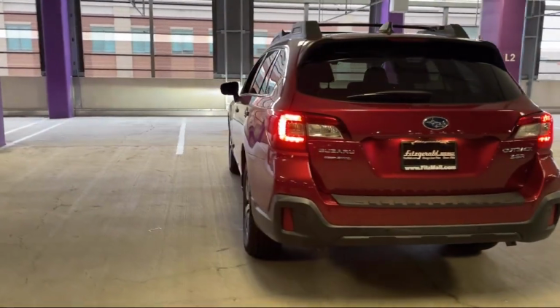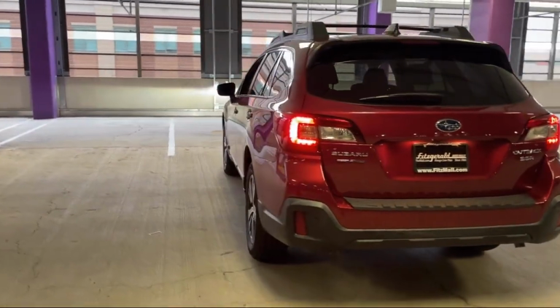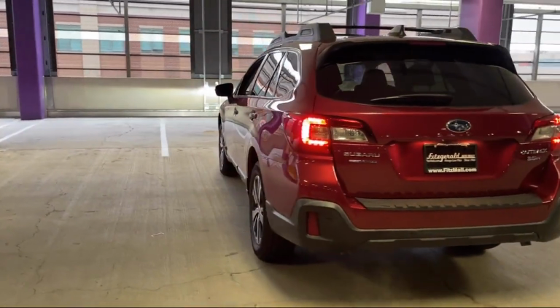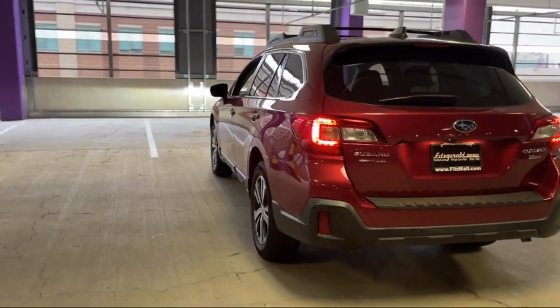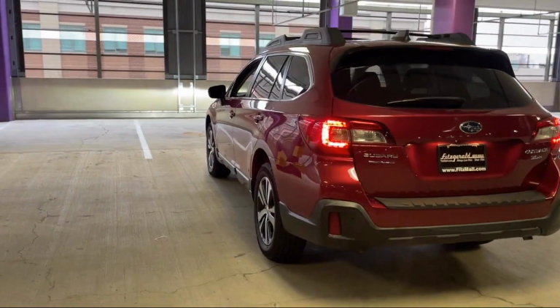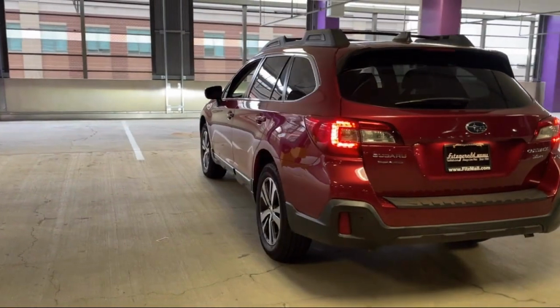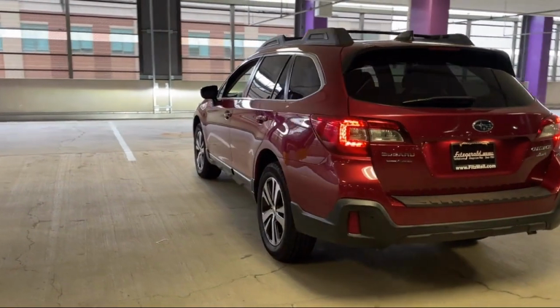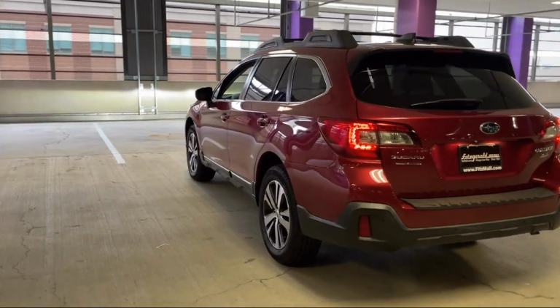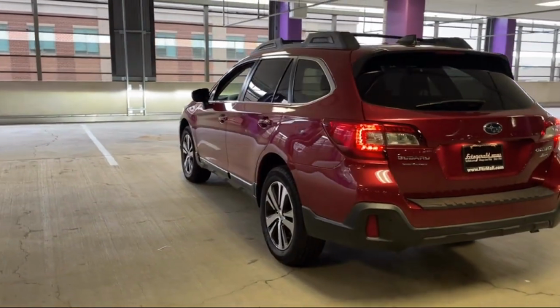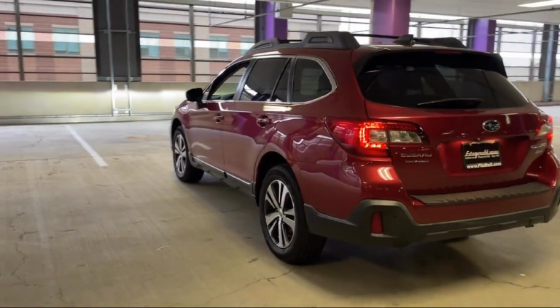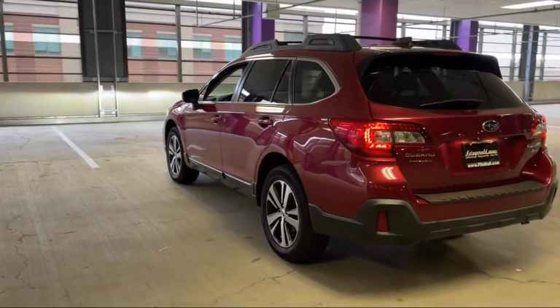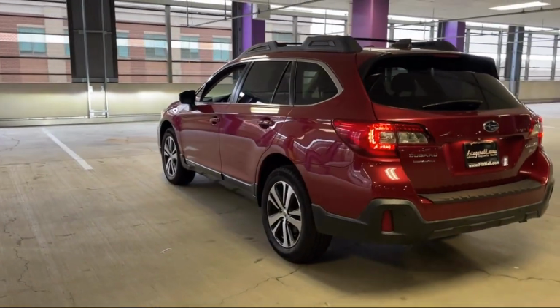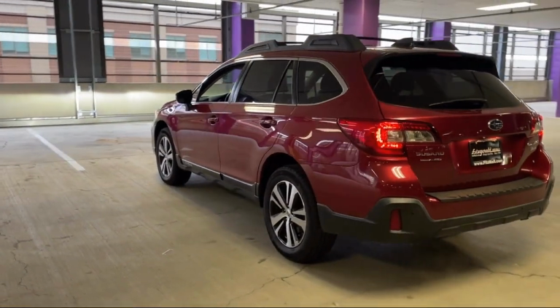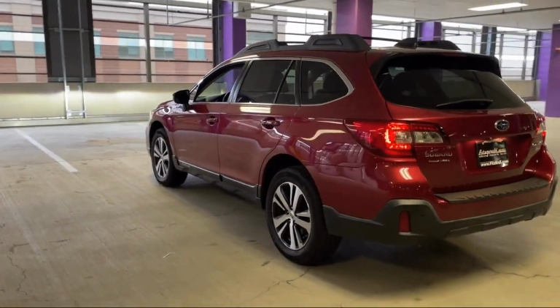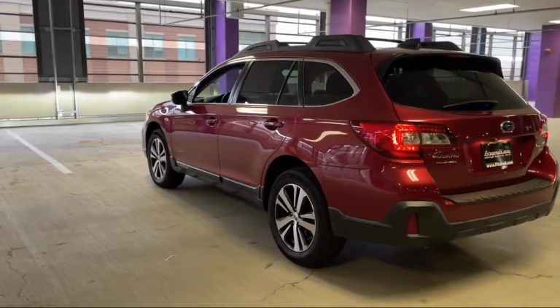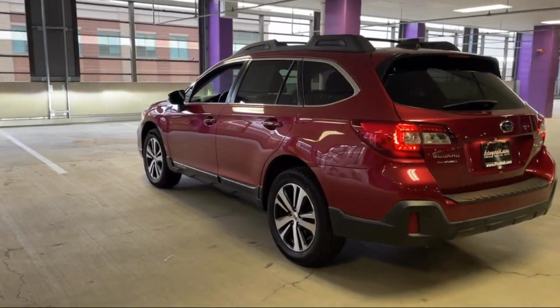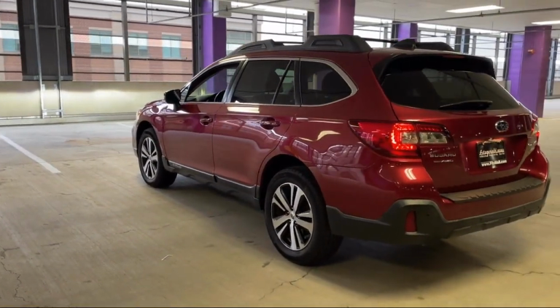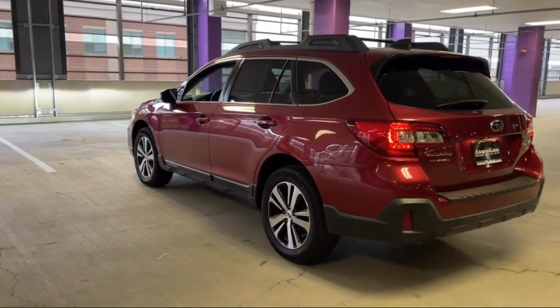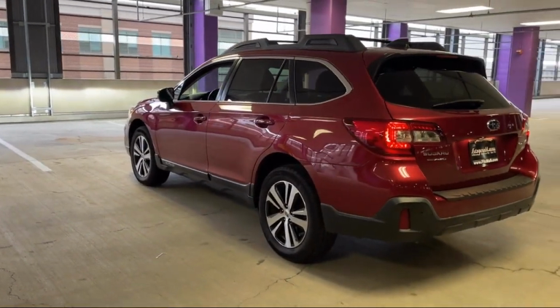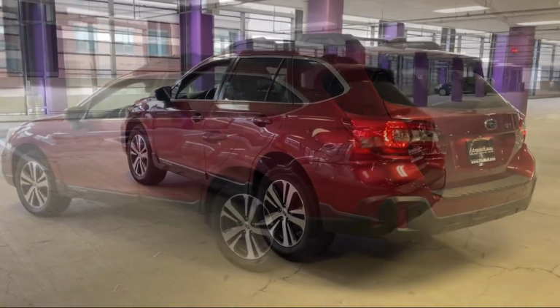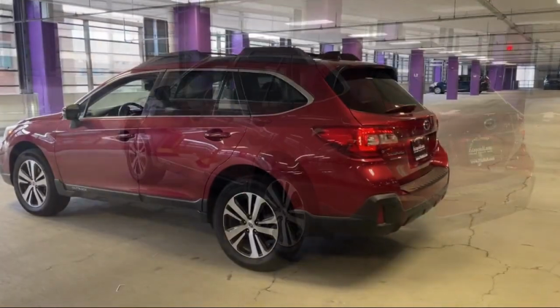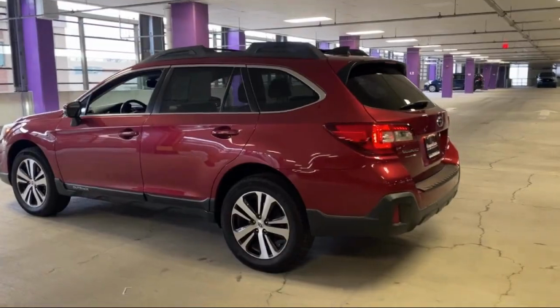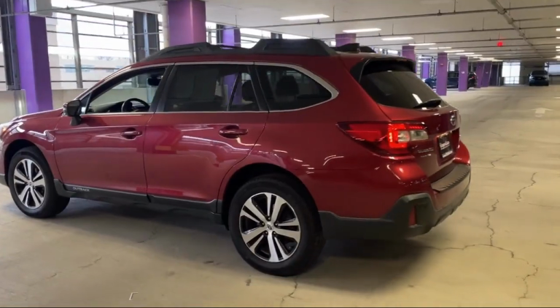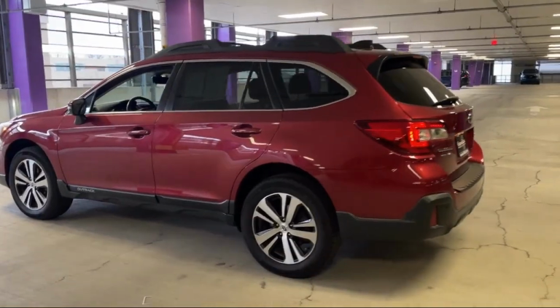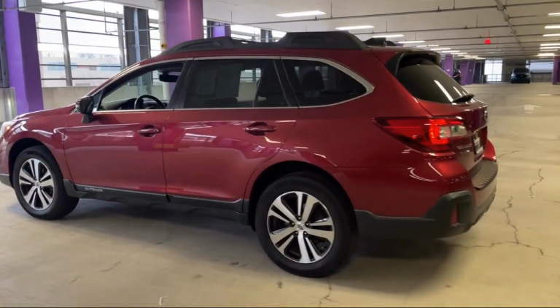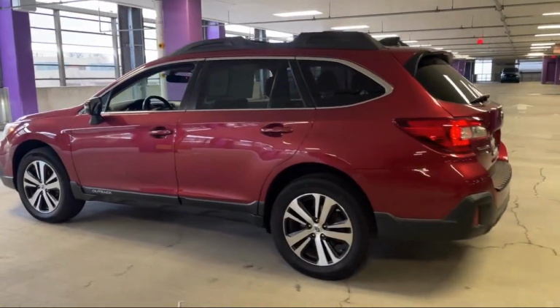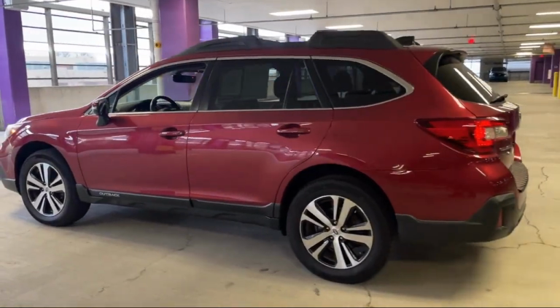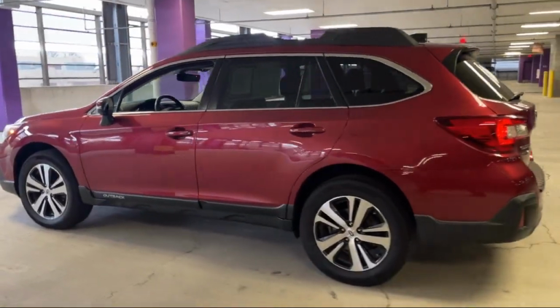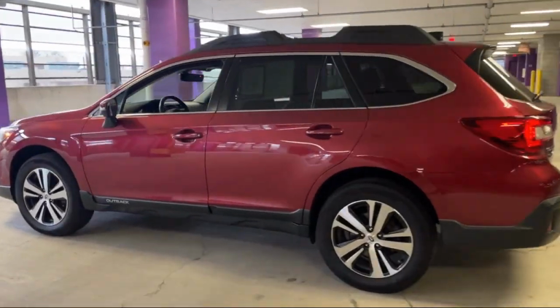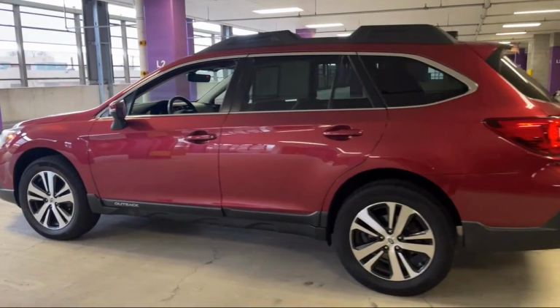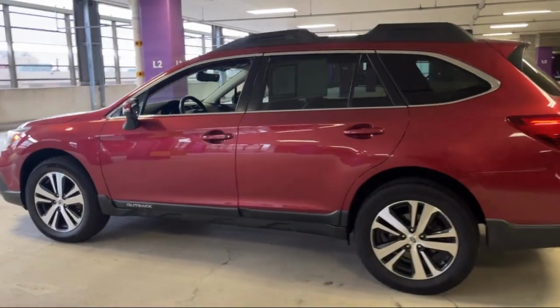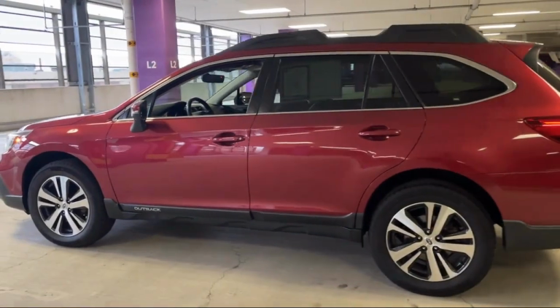Rear side curtain airbags, leather trimmed upholstery, and has less than 35,000 miles on the odometer.